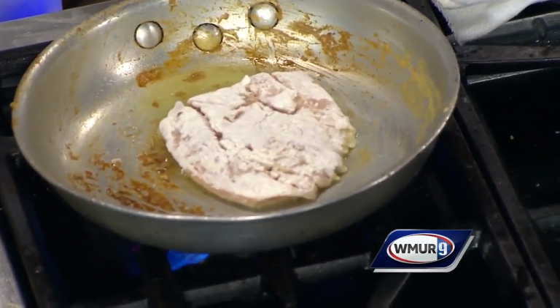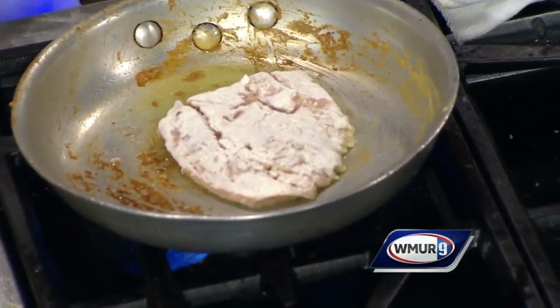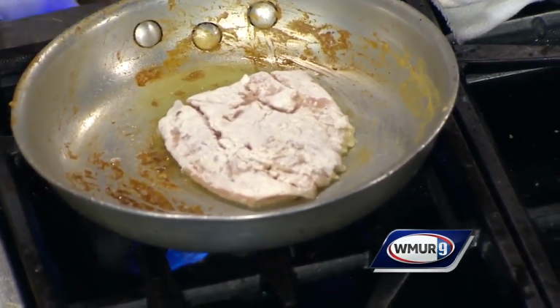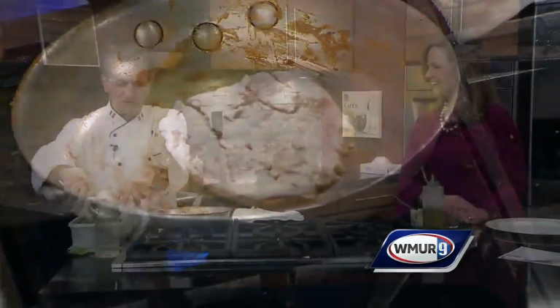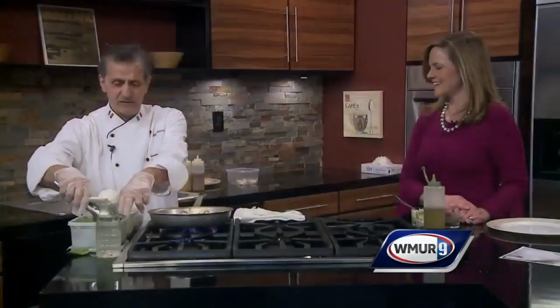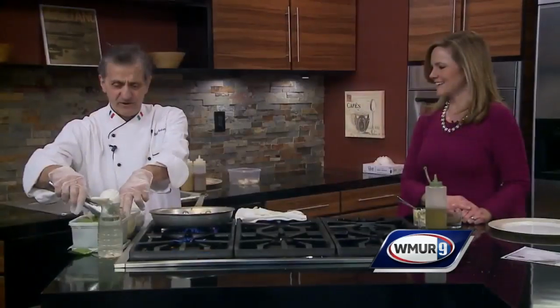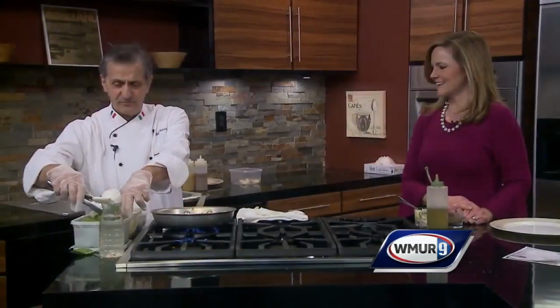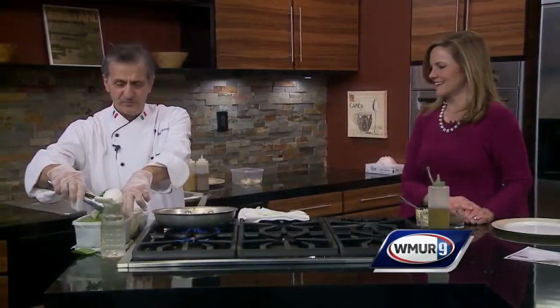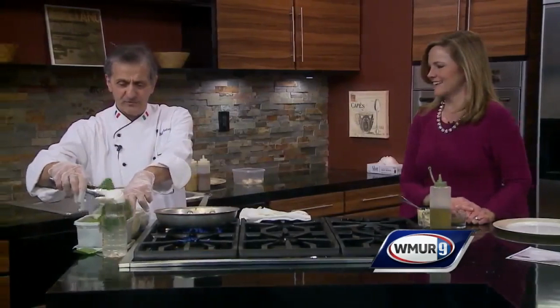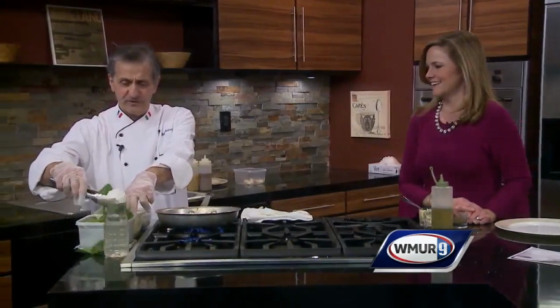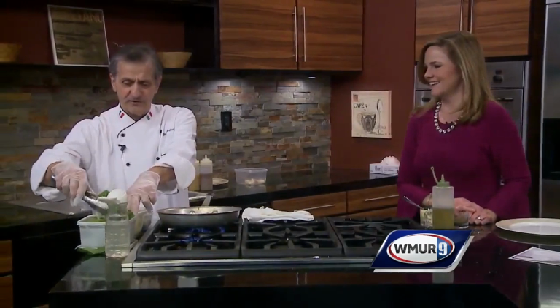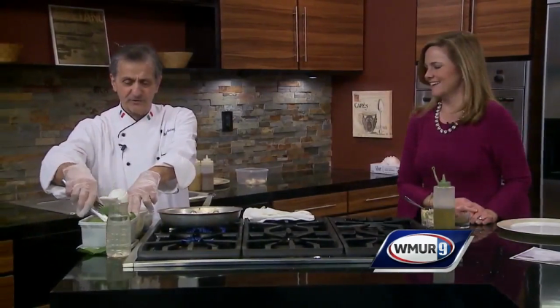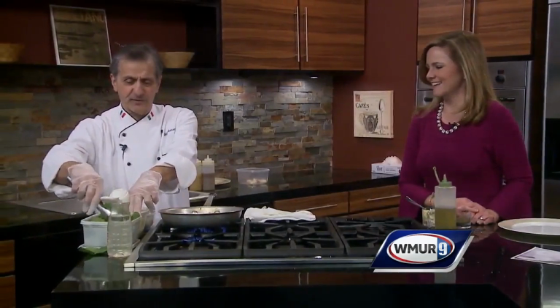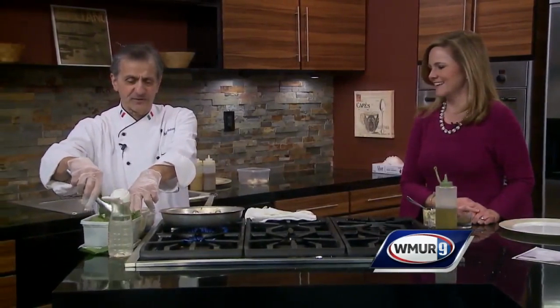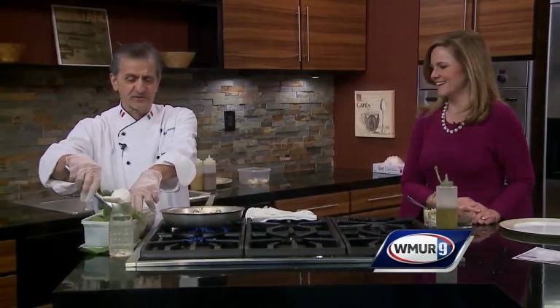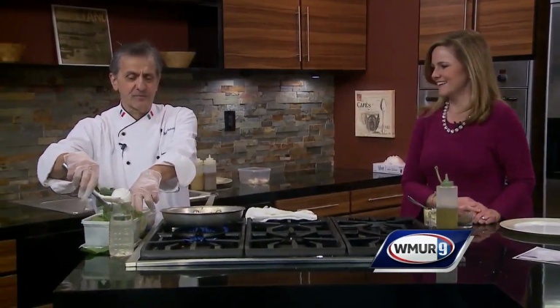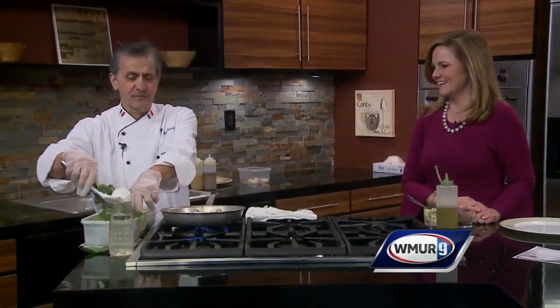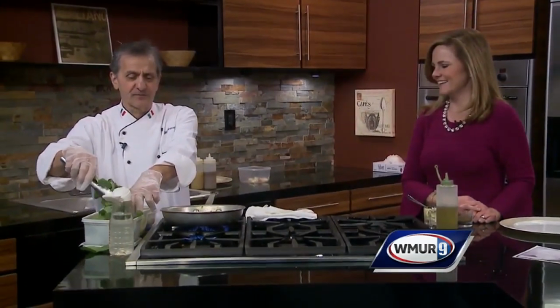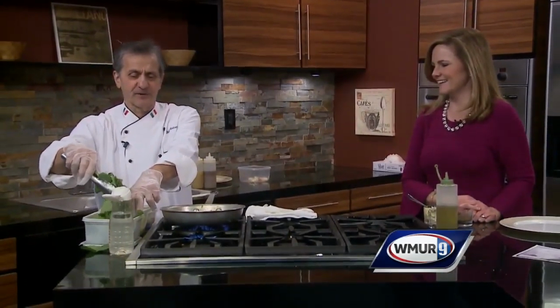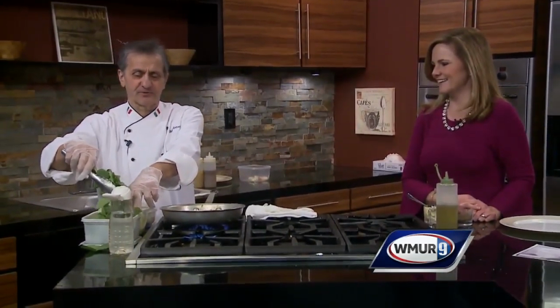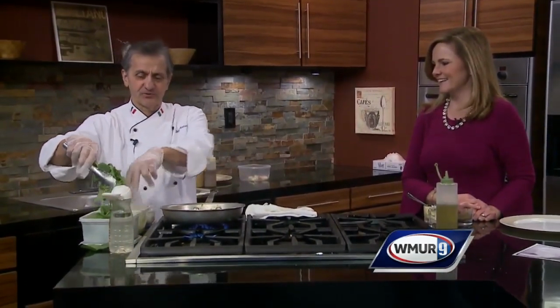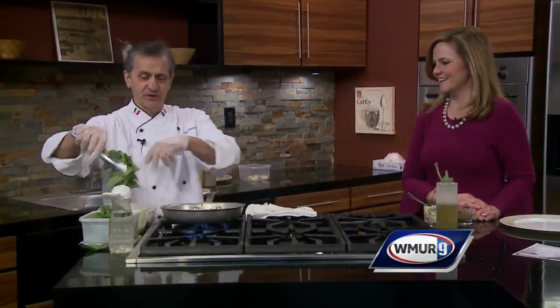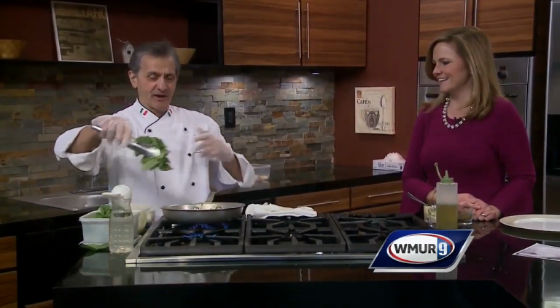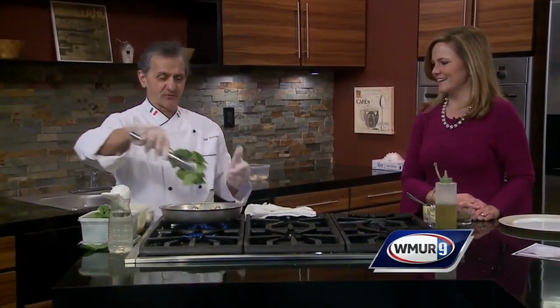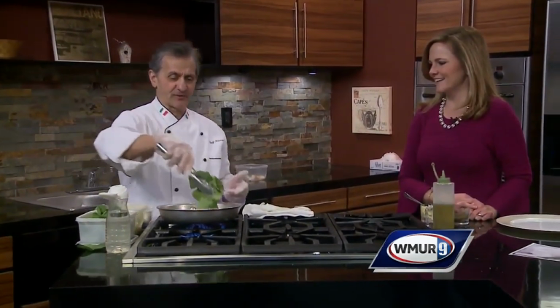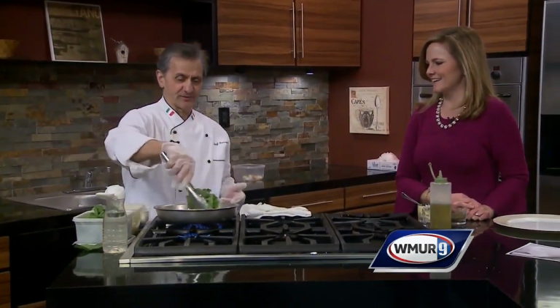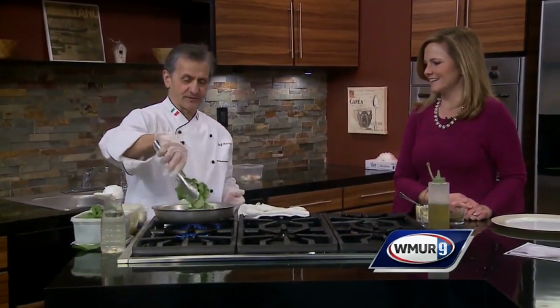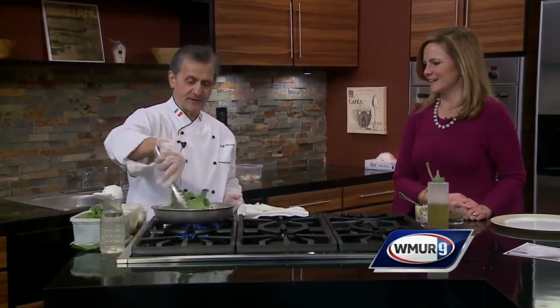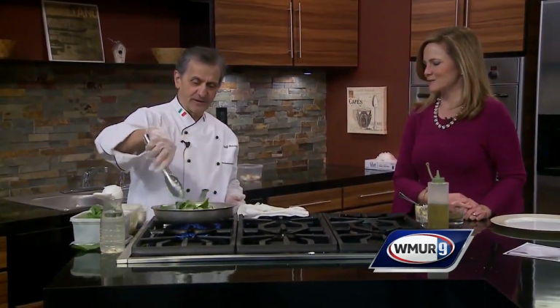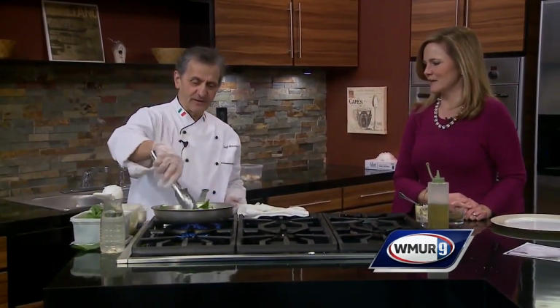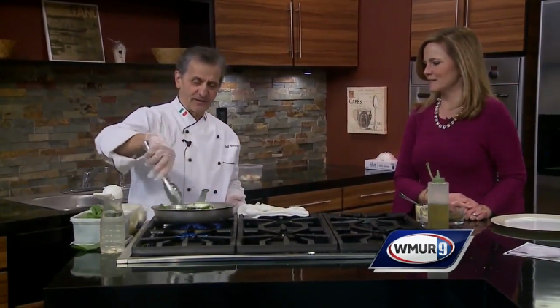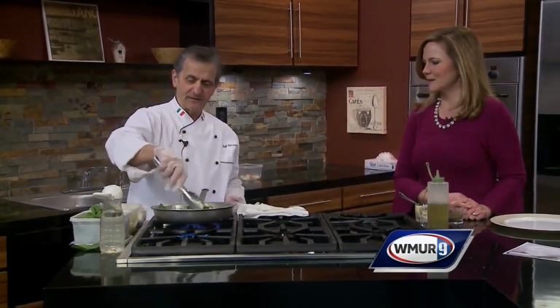As you can see now, I'm mixing in the spinach — this is baby spinach, as you can tell. That goes right in there.